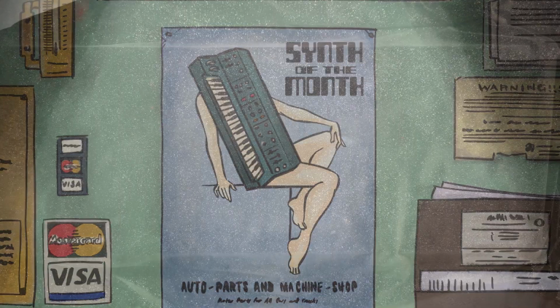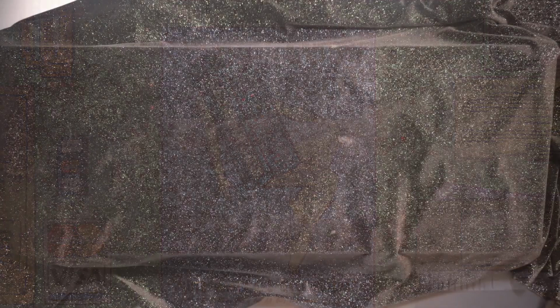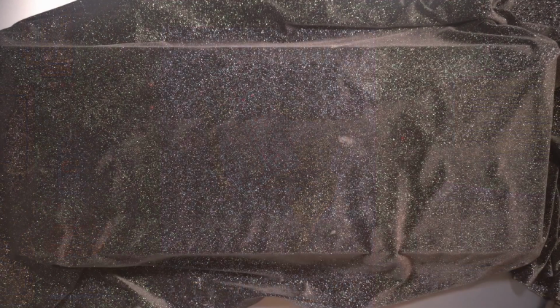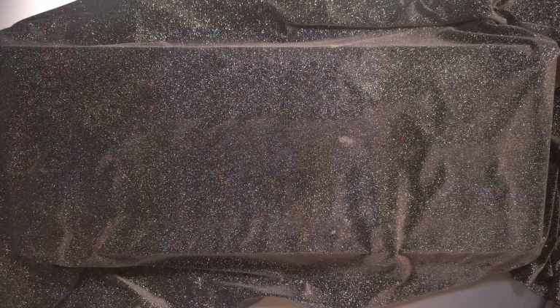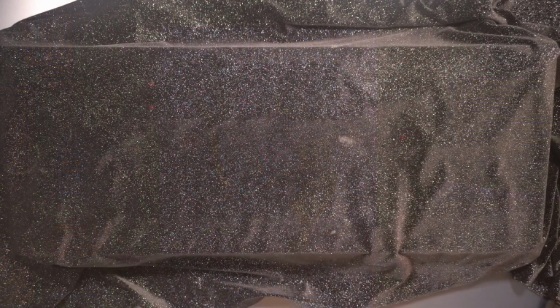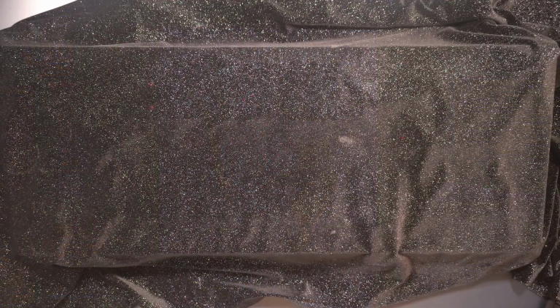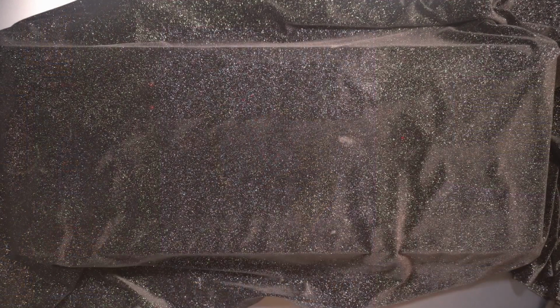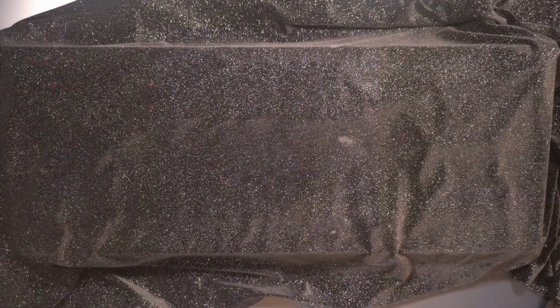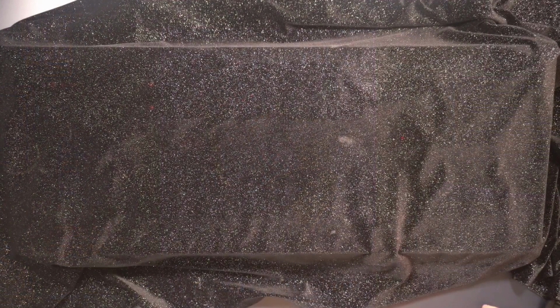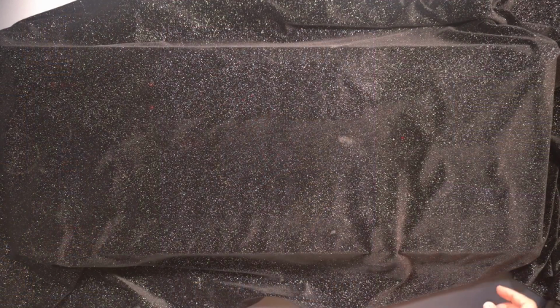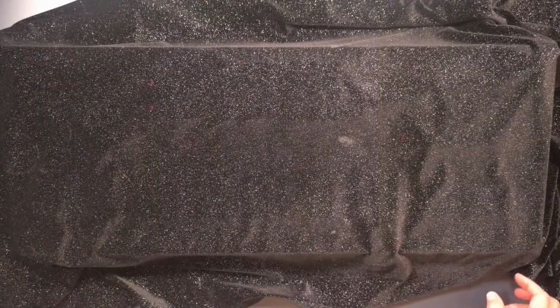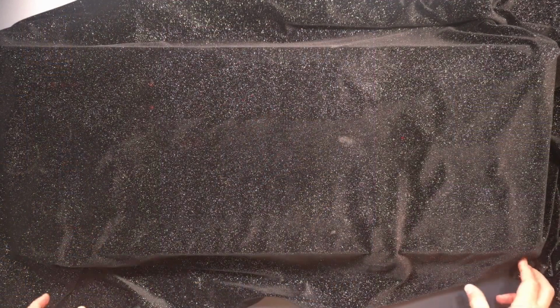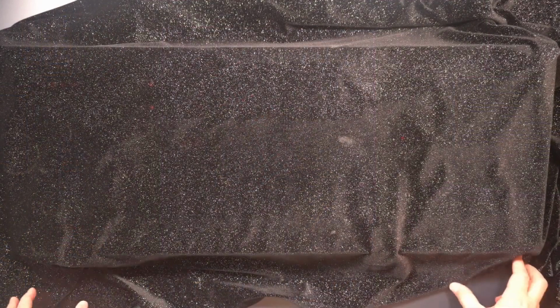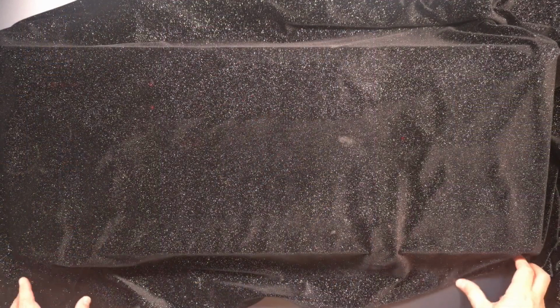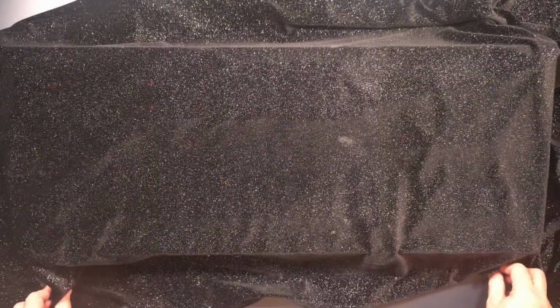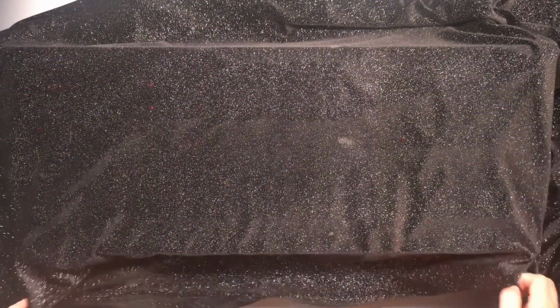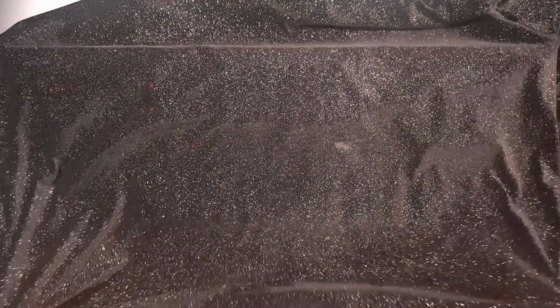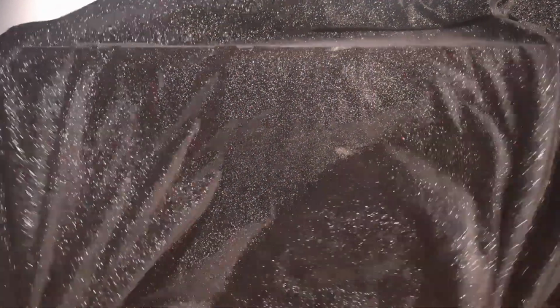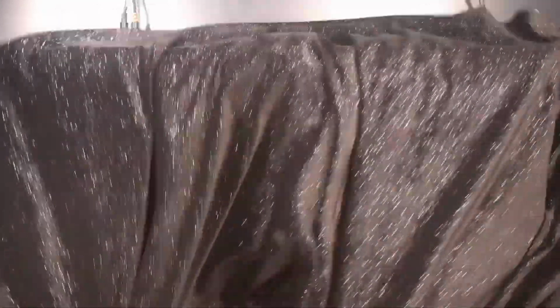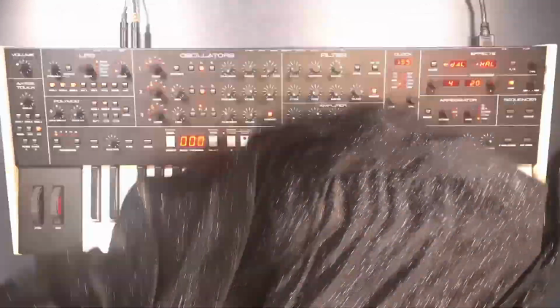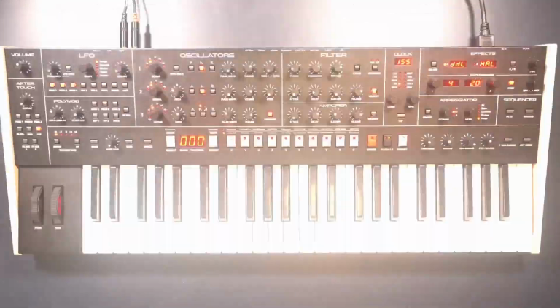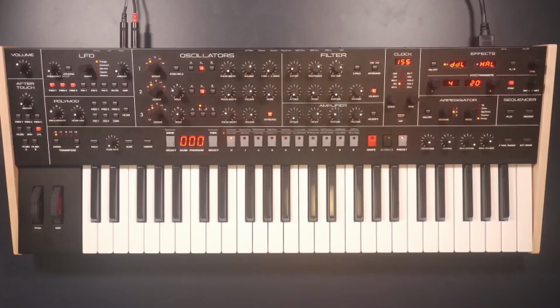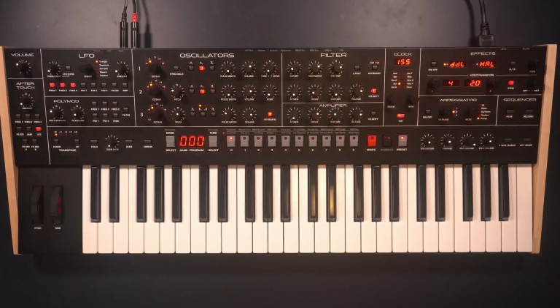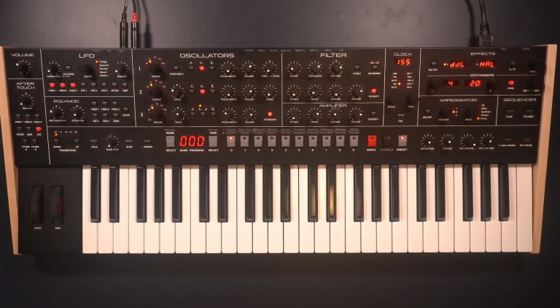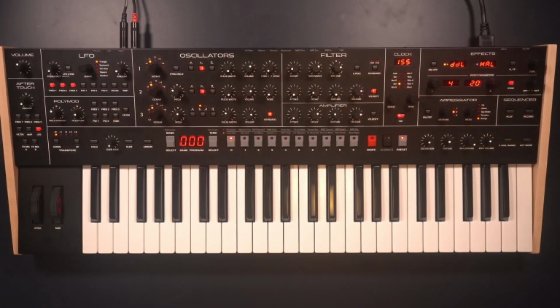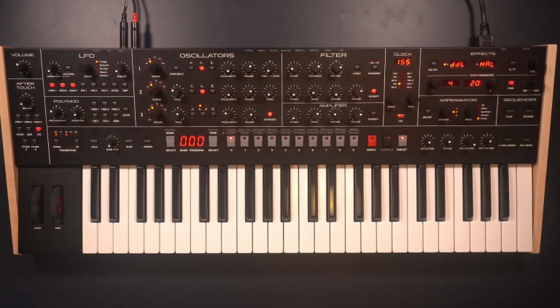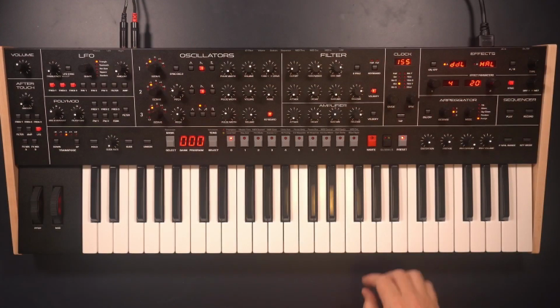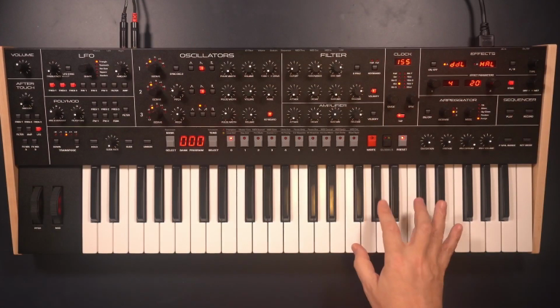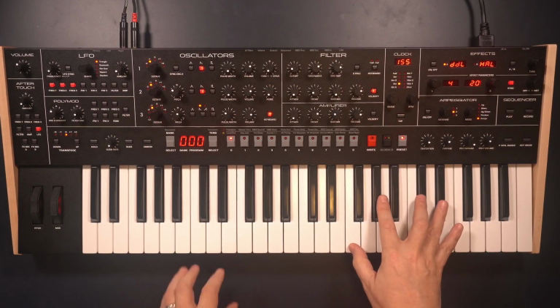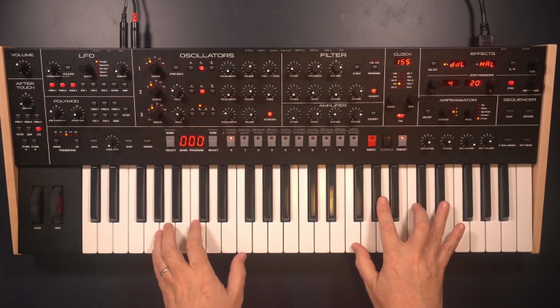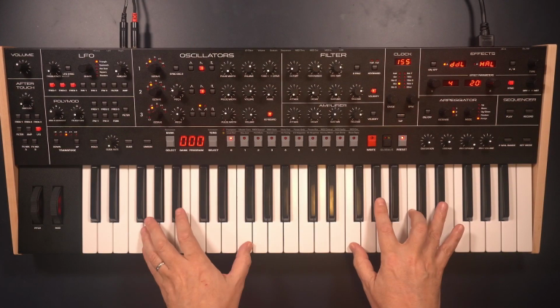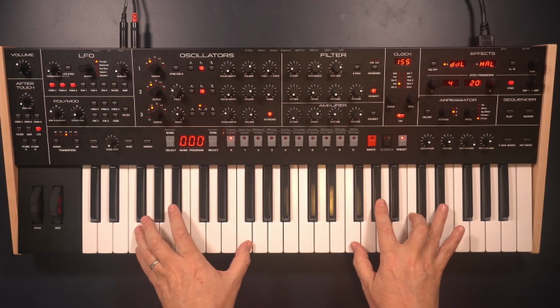And the BOOcast Synth of the Month is... The Sequential Trigon-6.